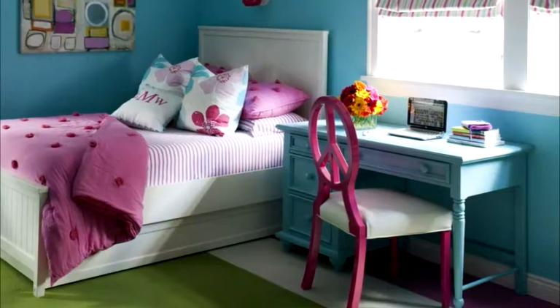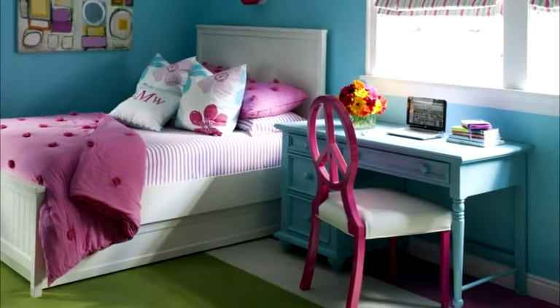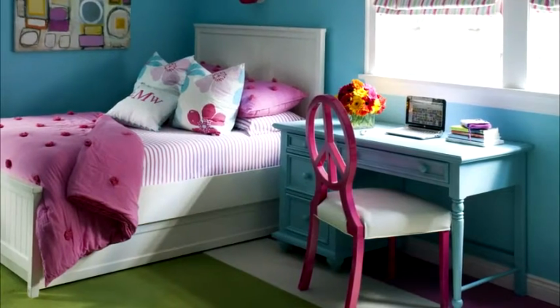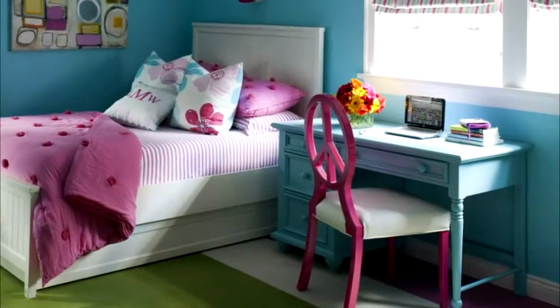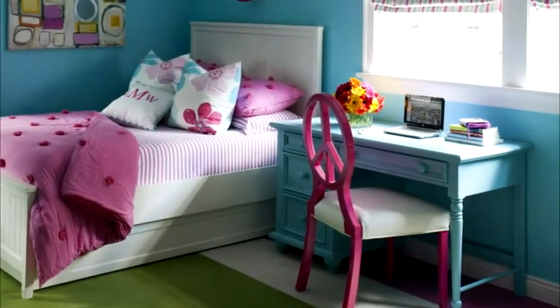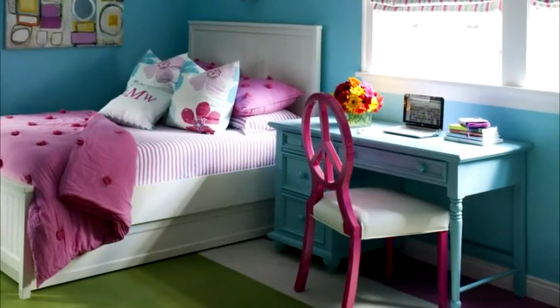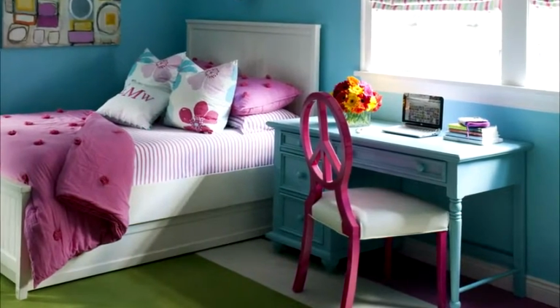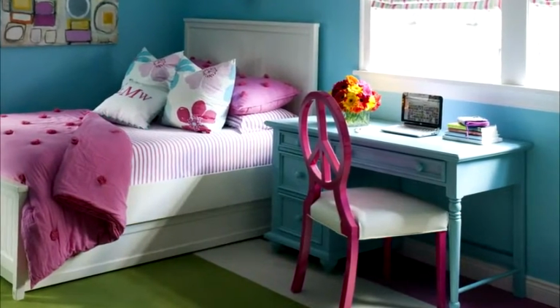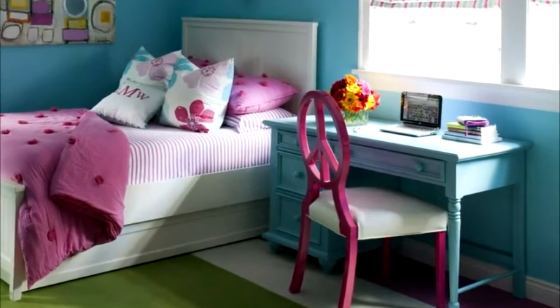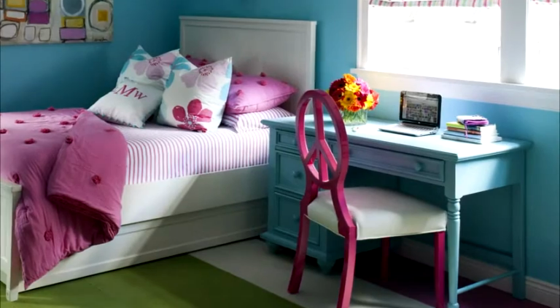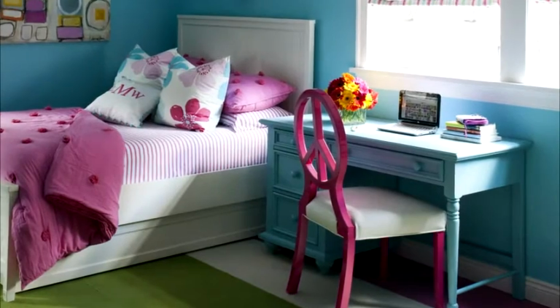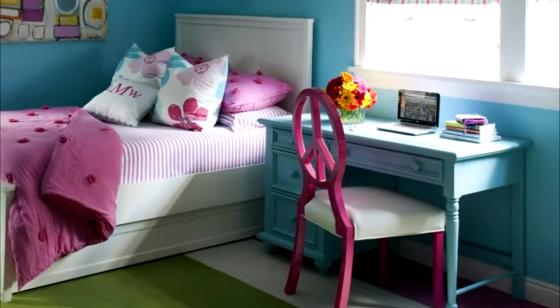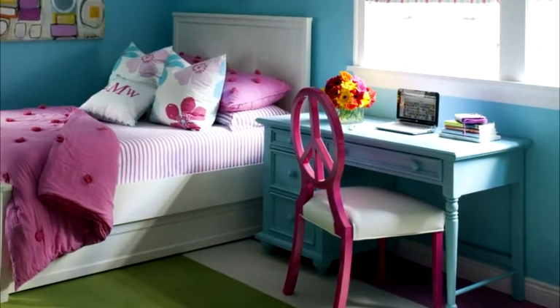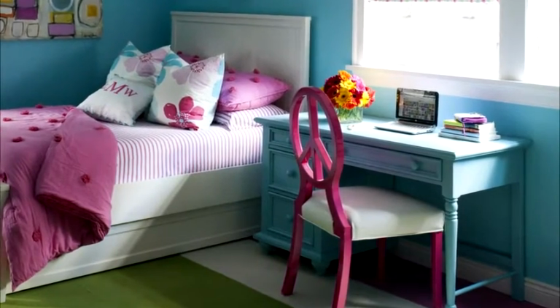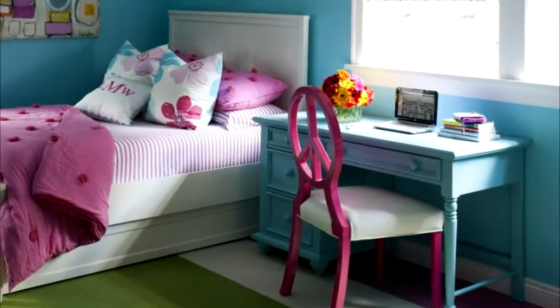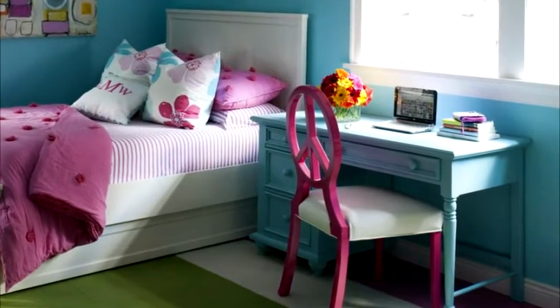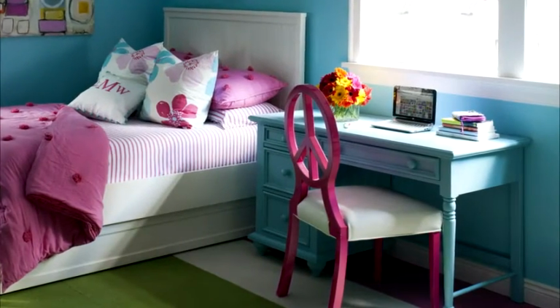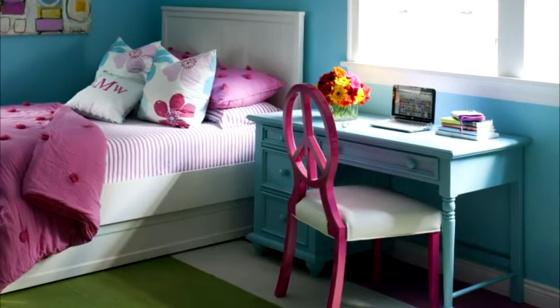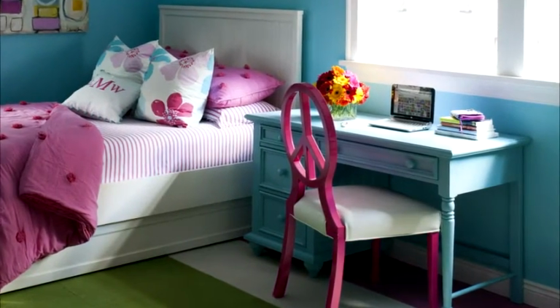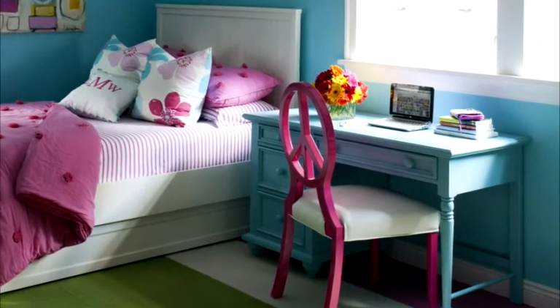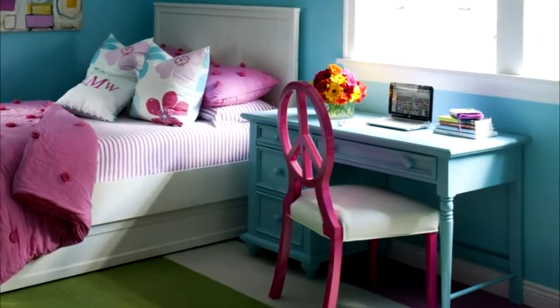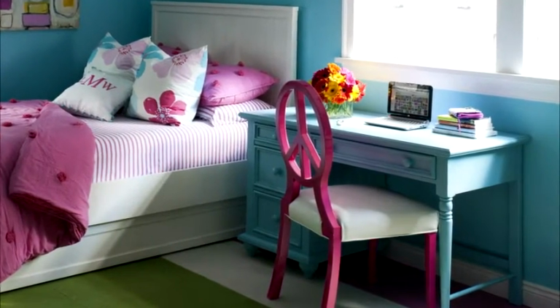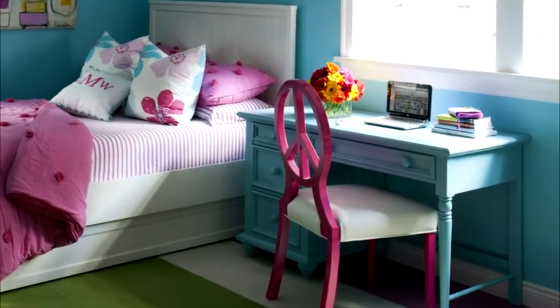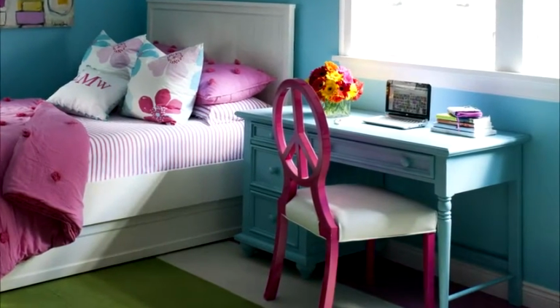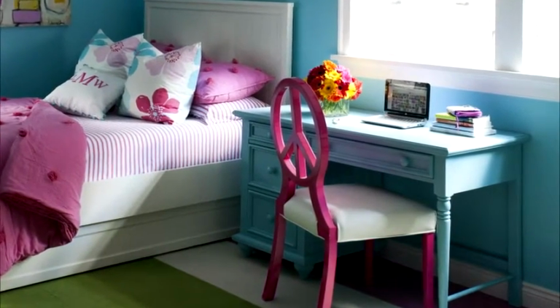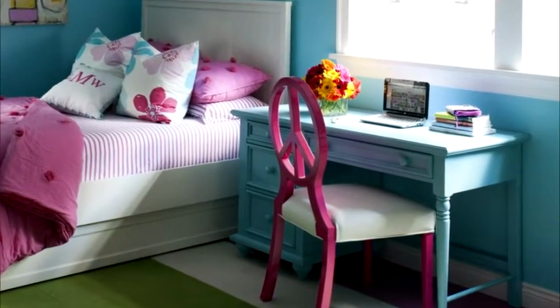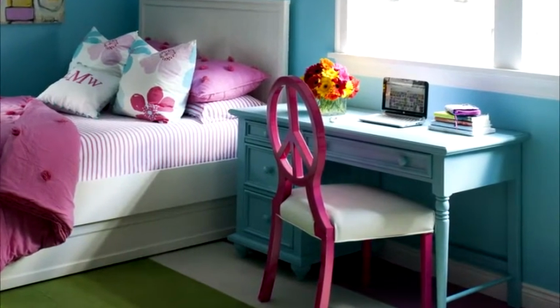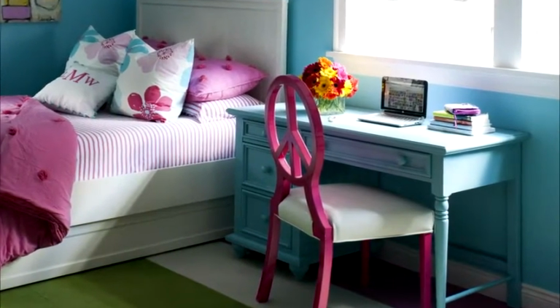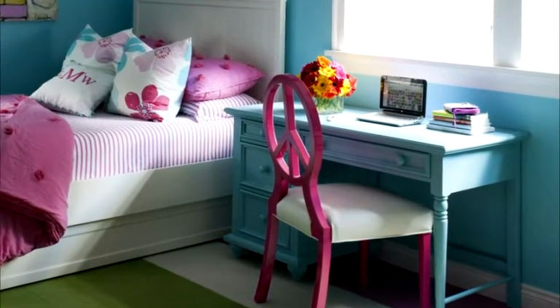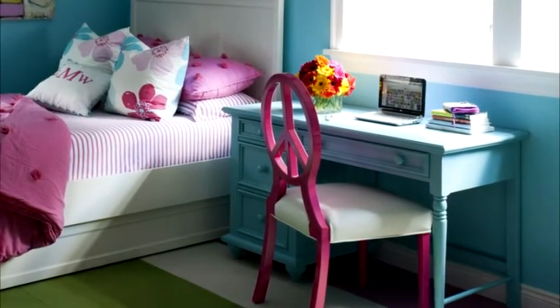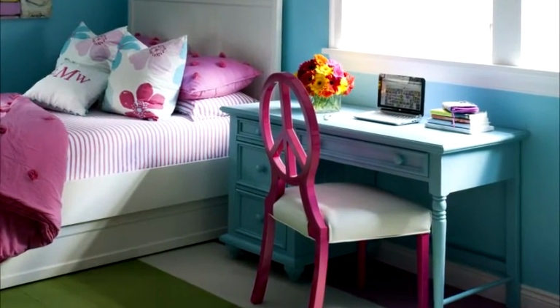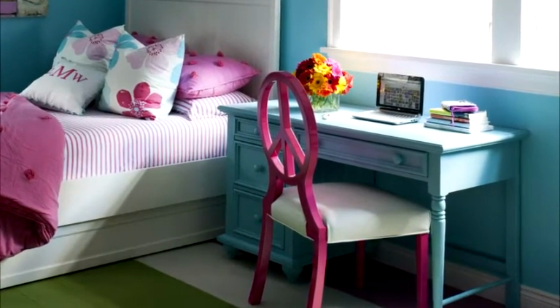In a kid's room, a desk is the perfect bedside table. It can be used for homework or crafts, and still stores bedtime books and a lamp.